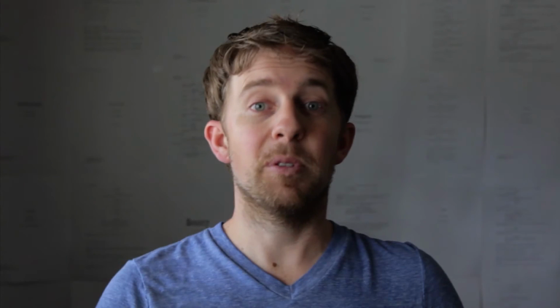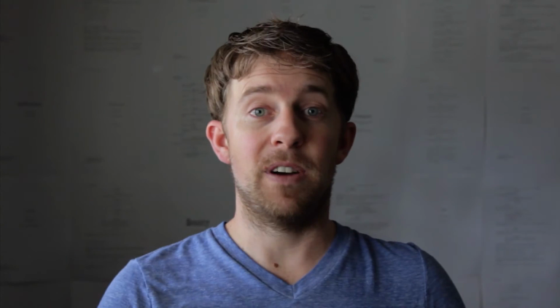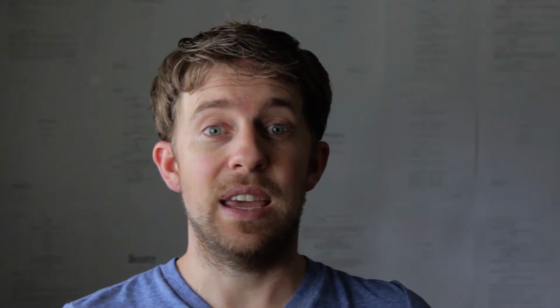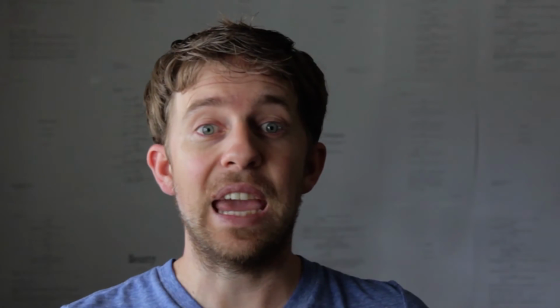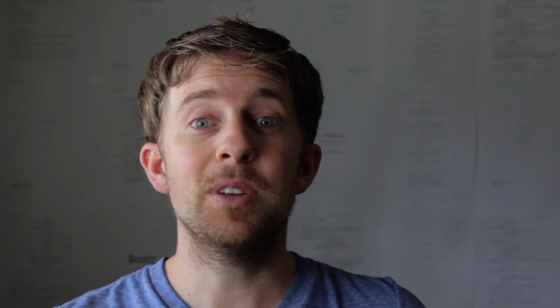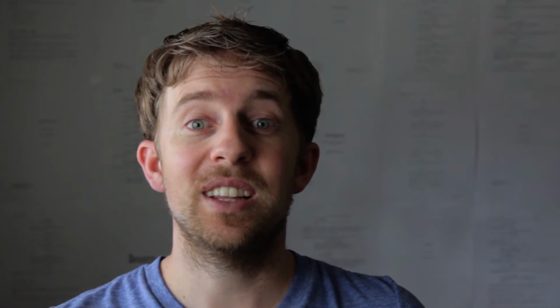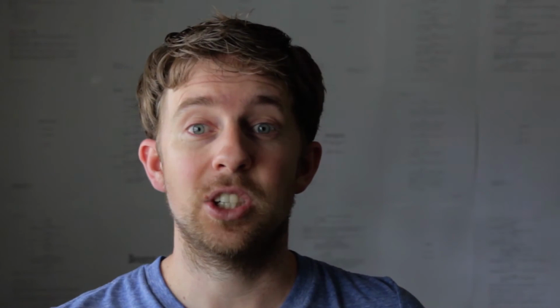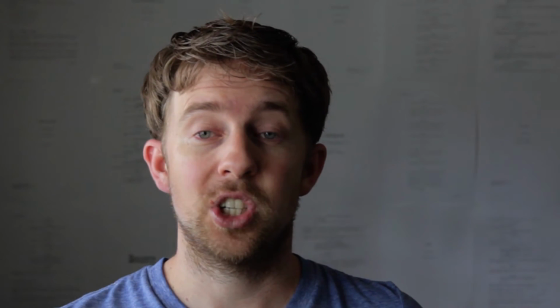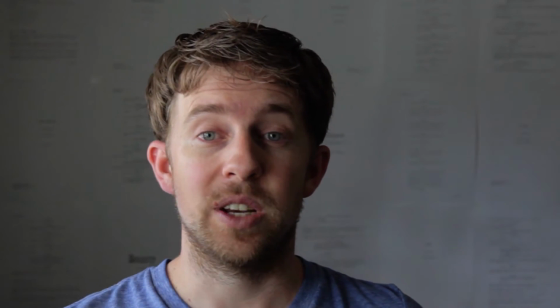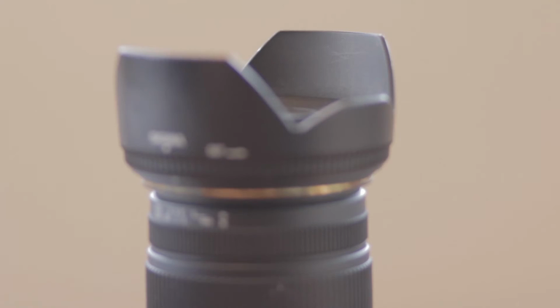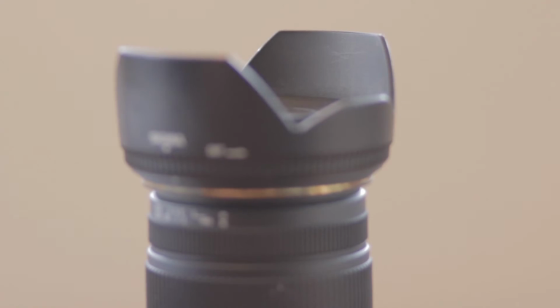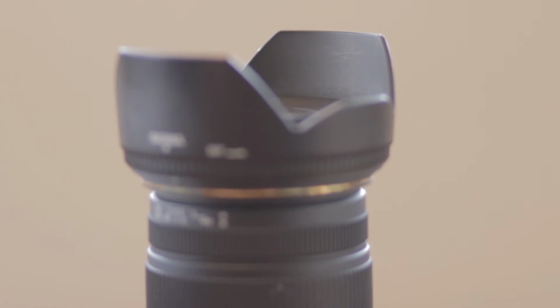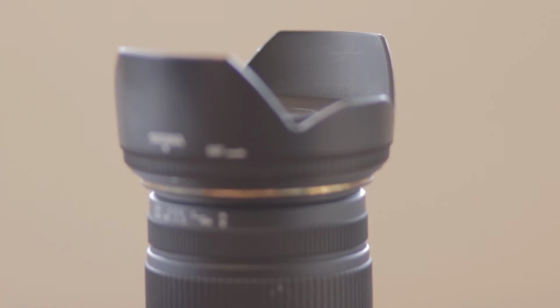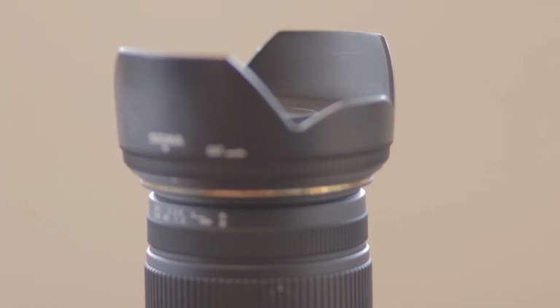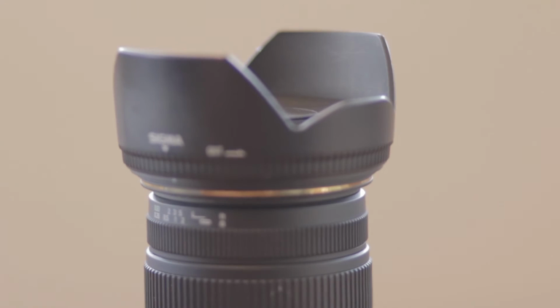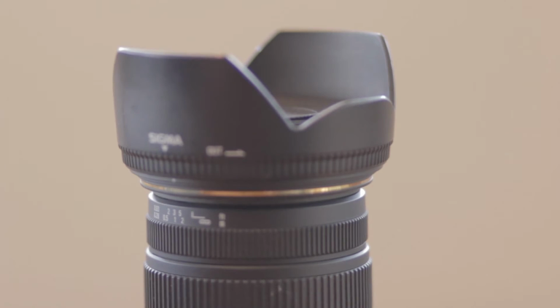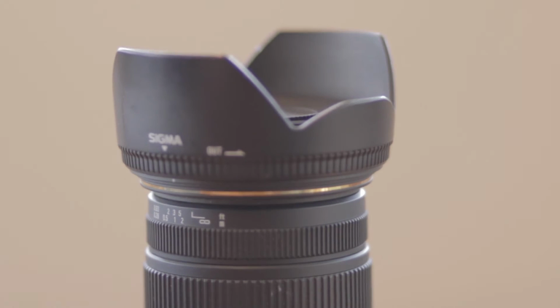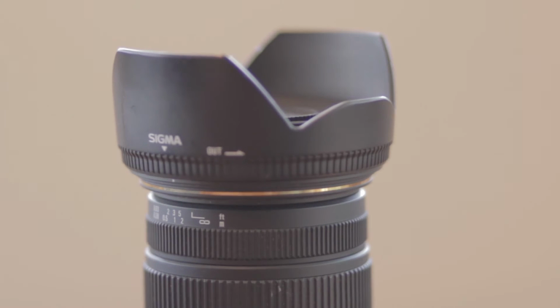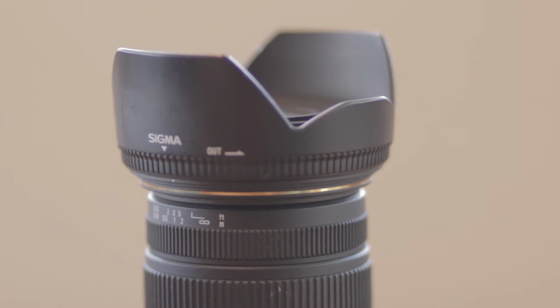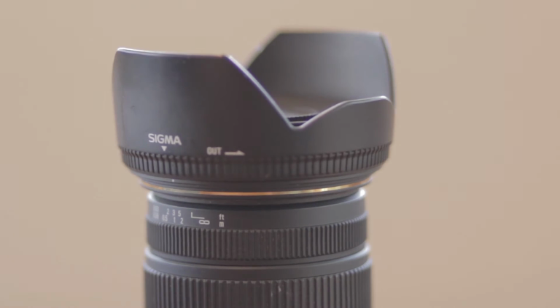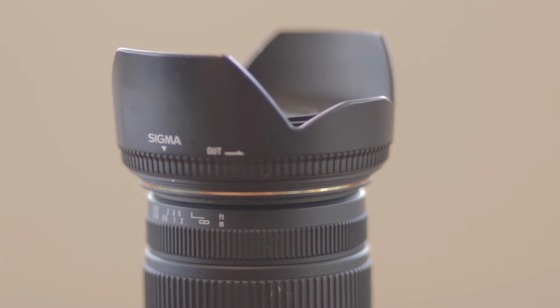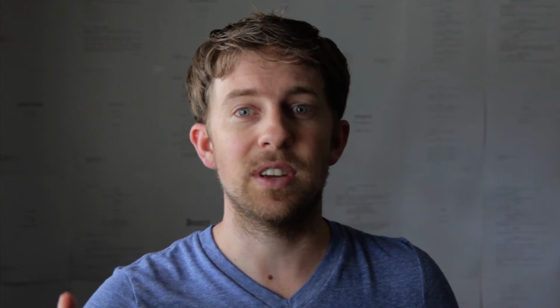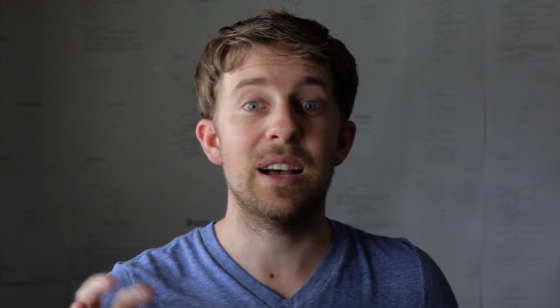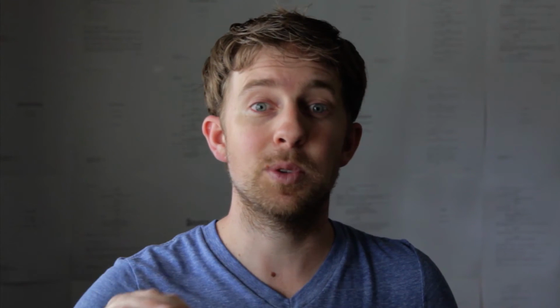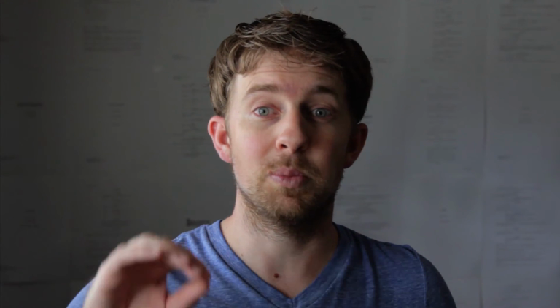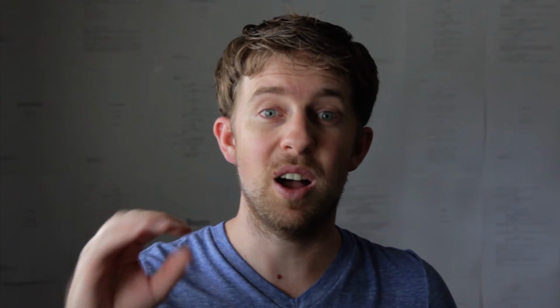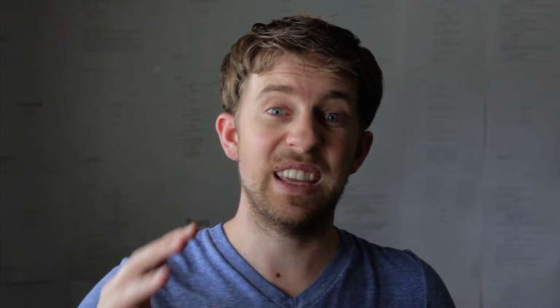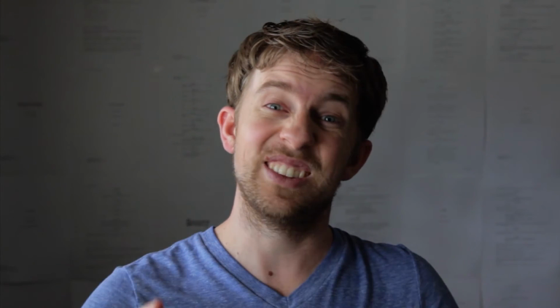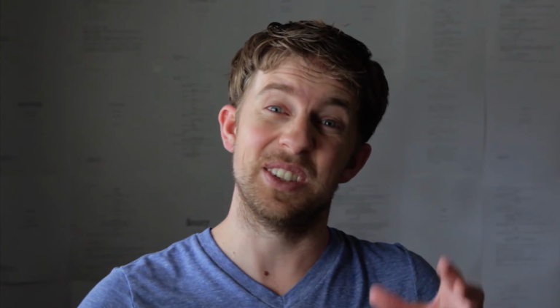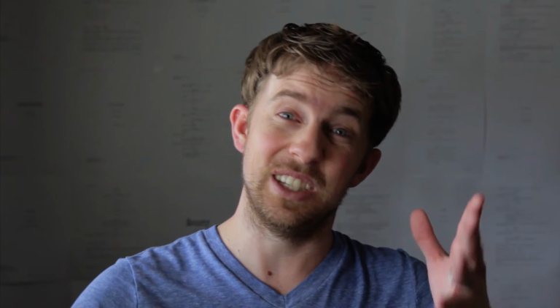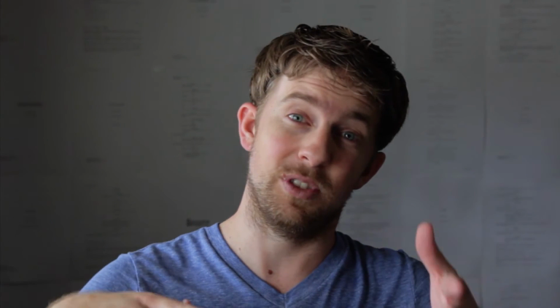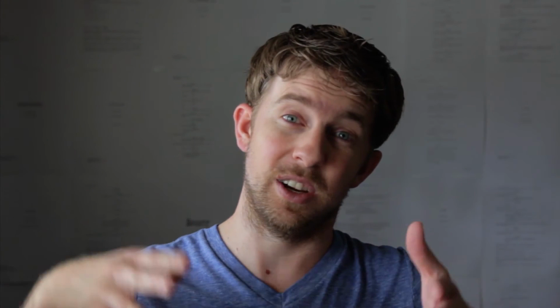Number five, it came with a lens shade. Not huge, but for at least photography it helps with blocking out those lens flares.